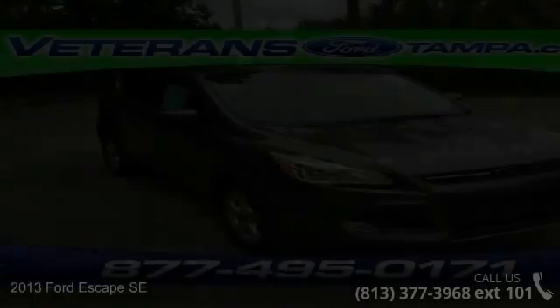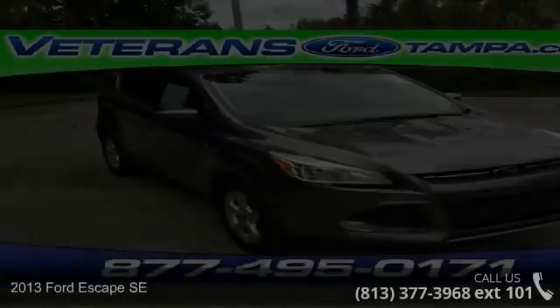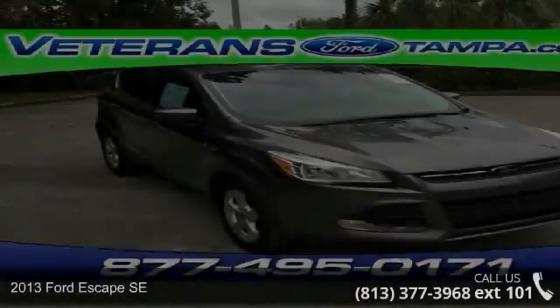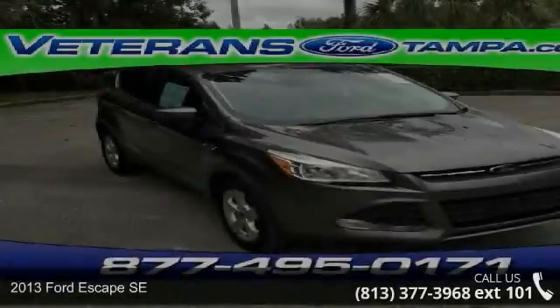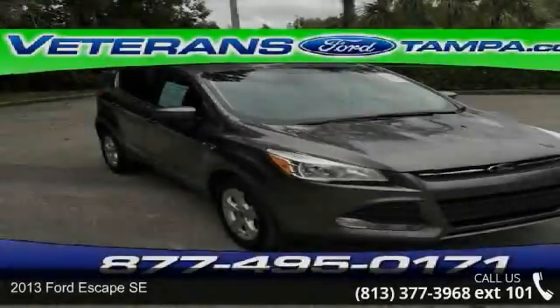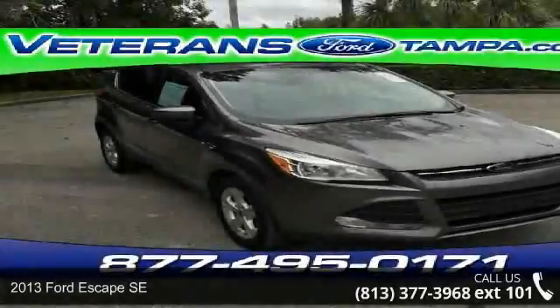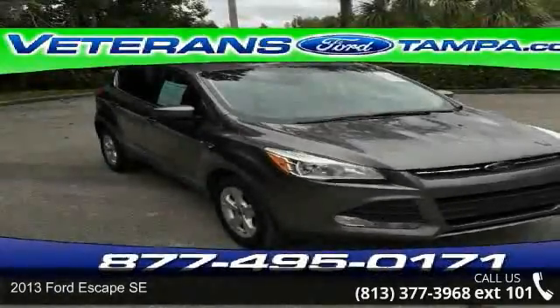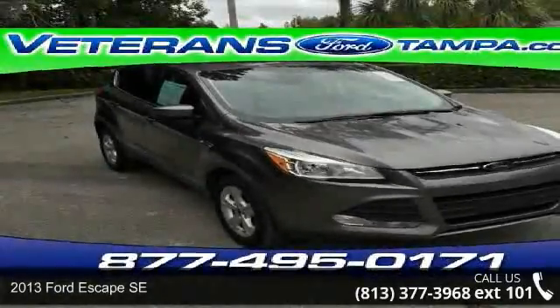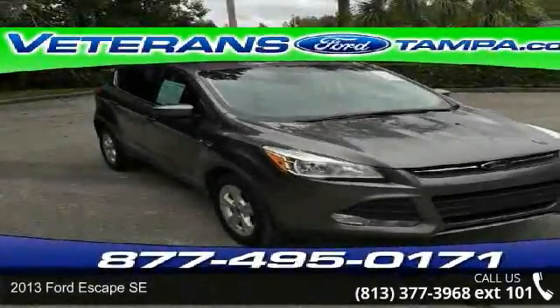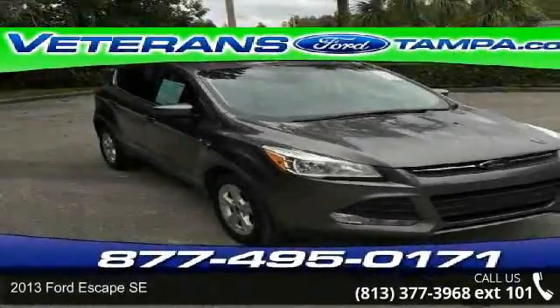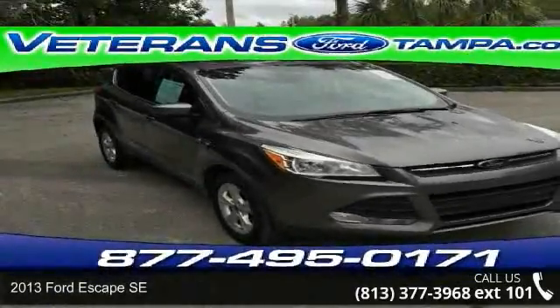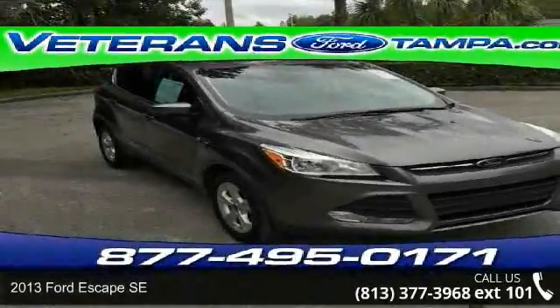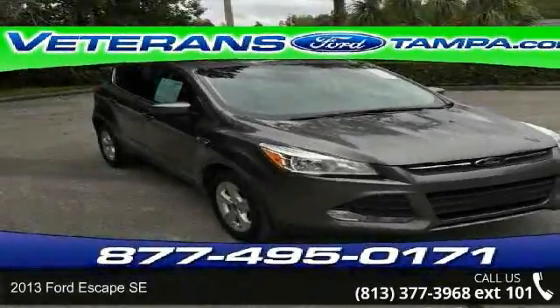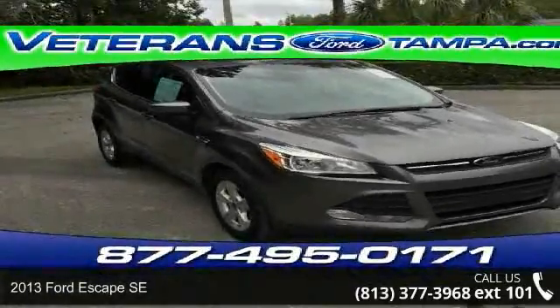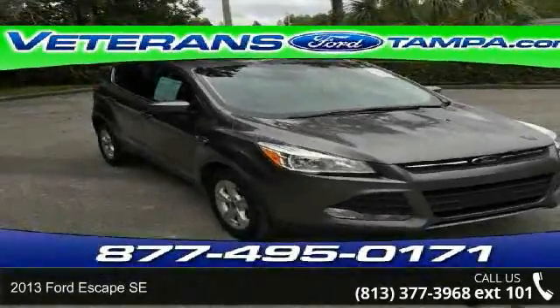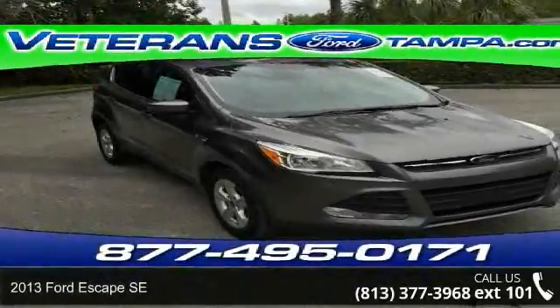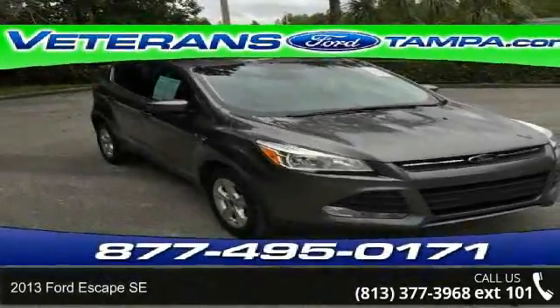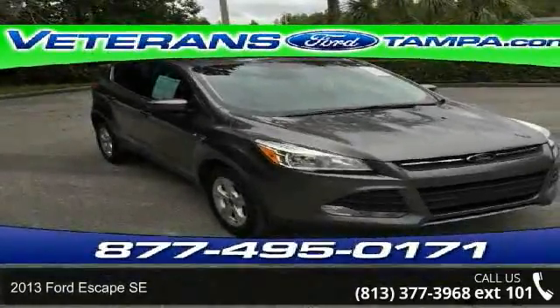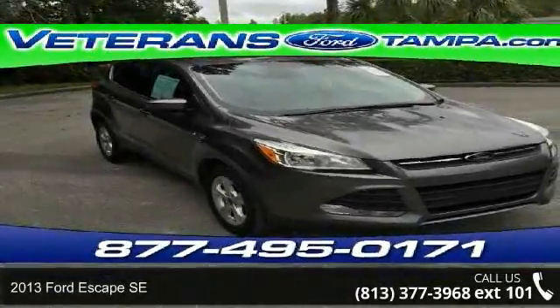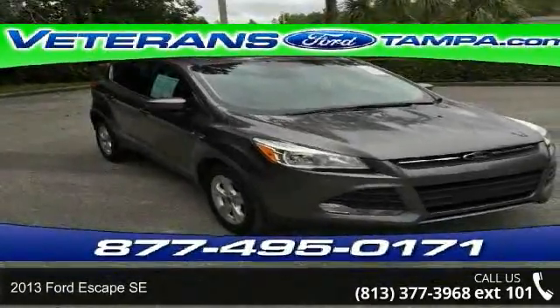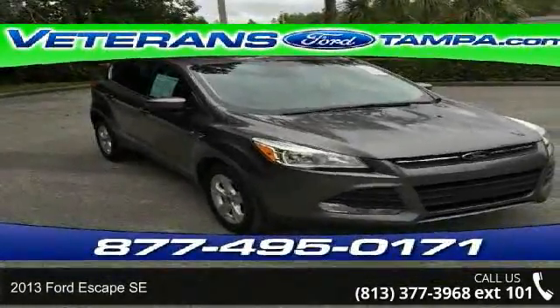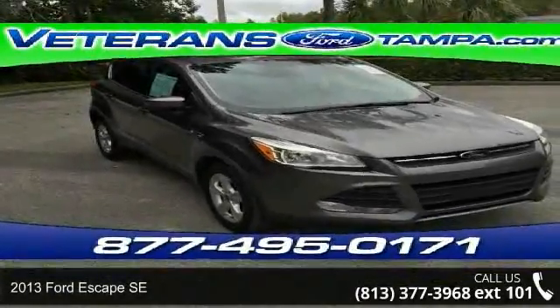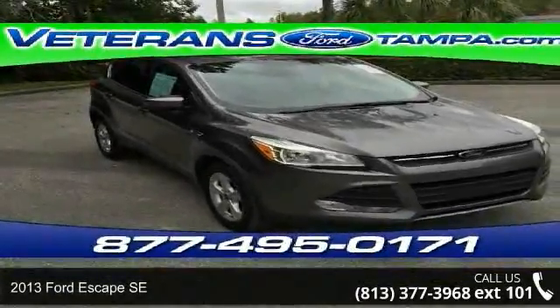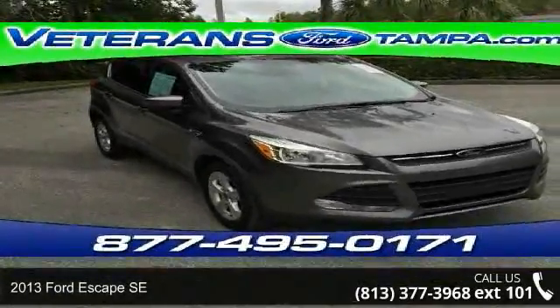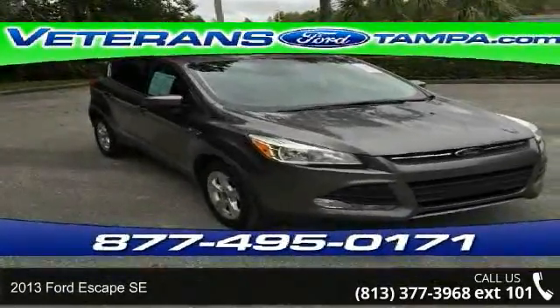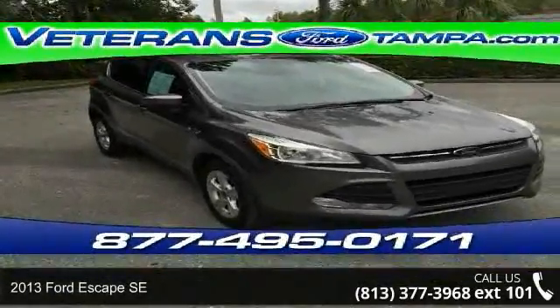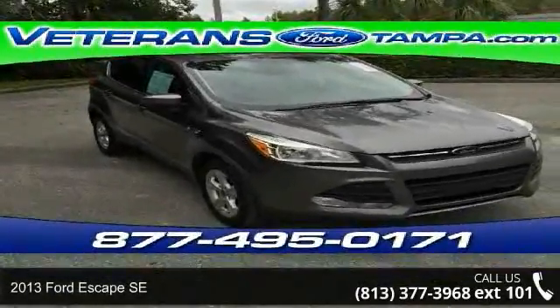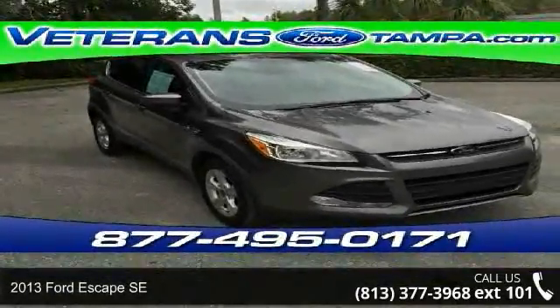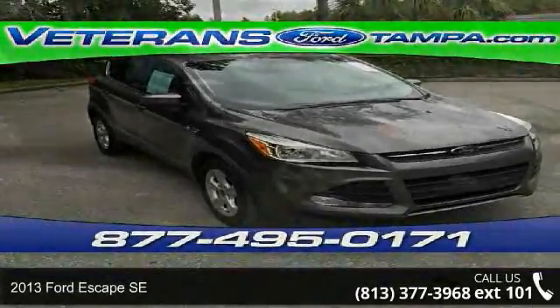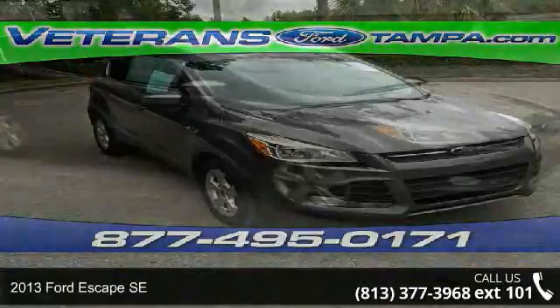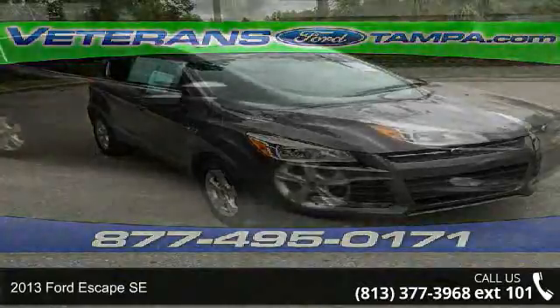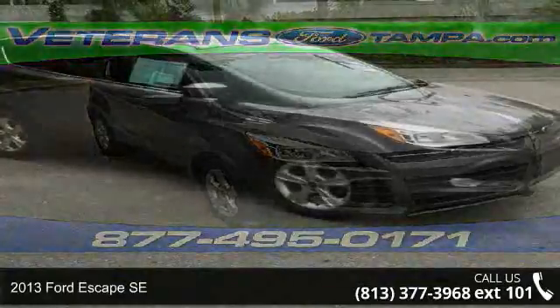Step into the 2013 Ford Escape SE. This may be the set of wheels you've been looking for.